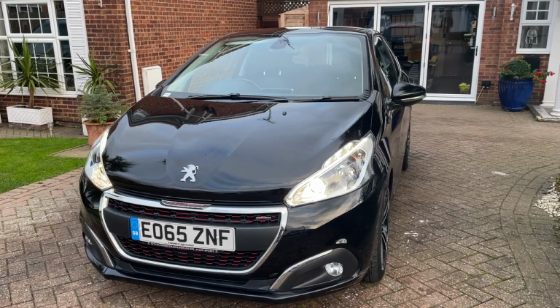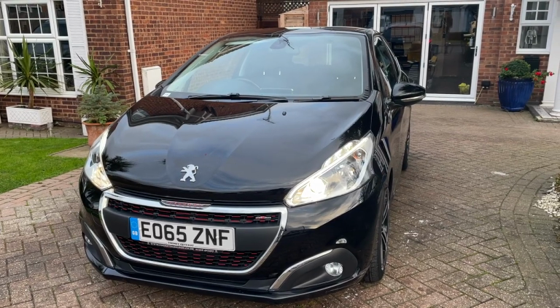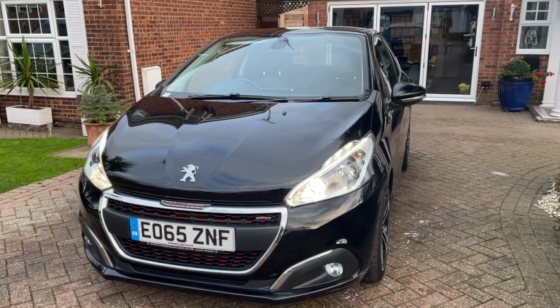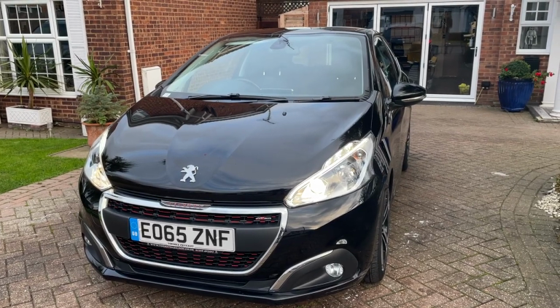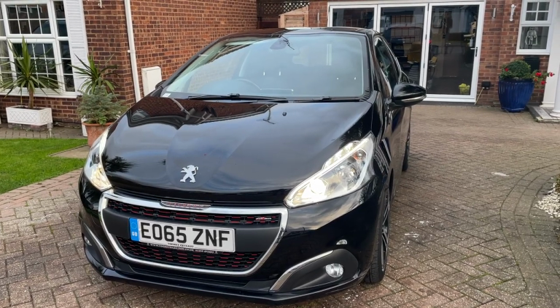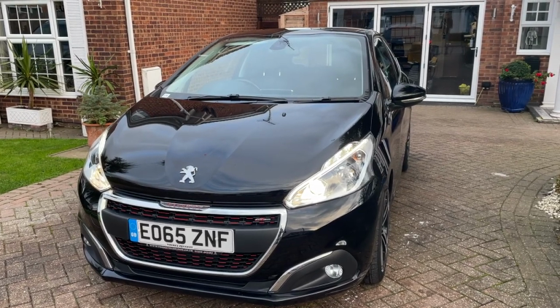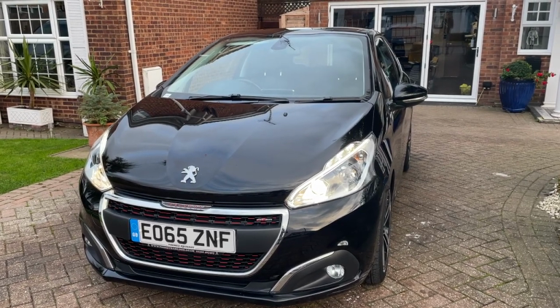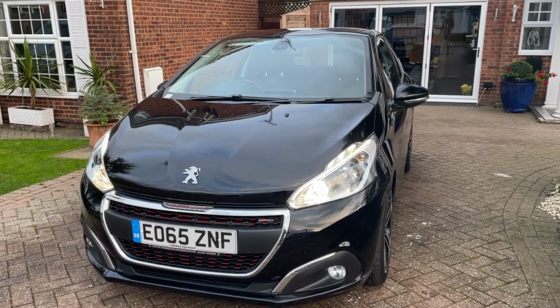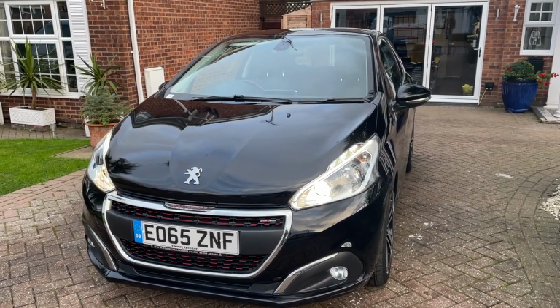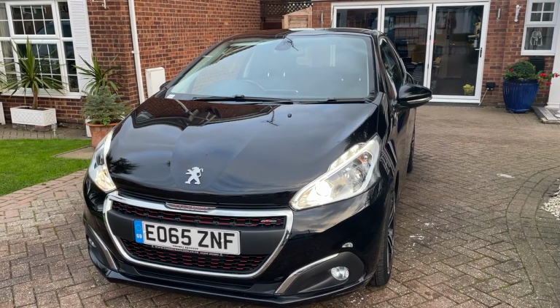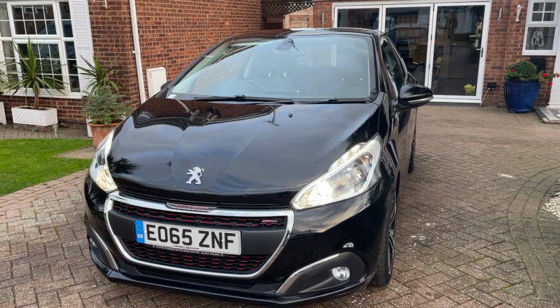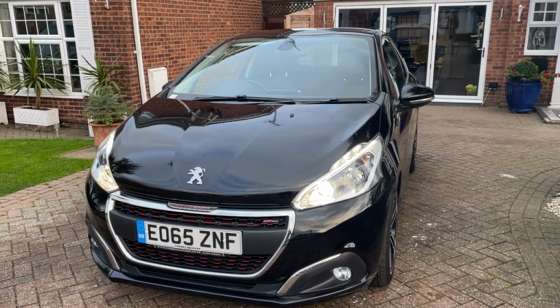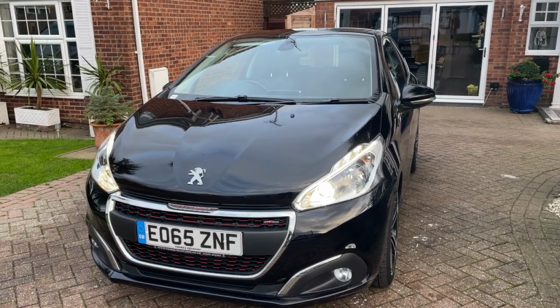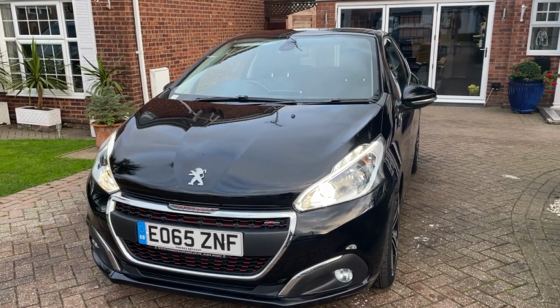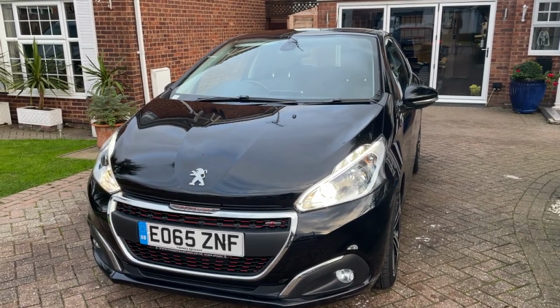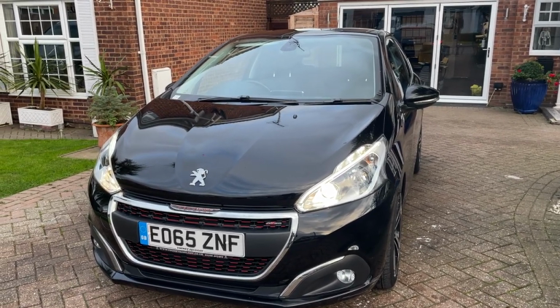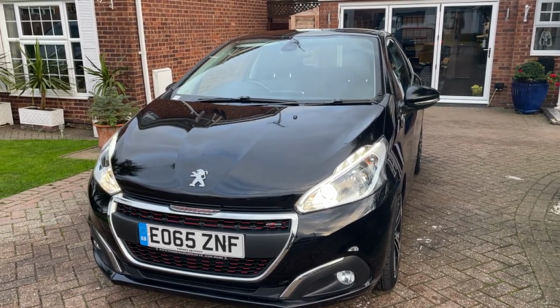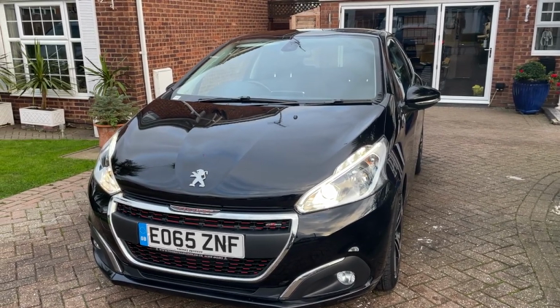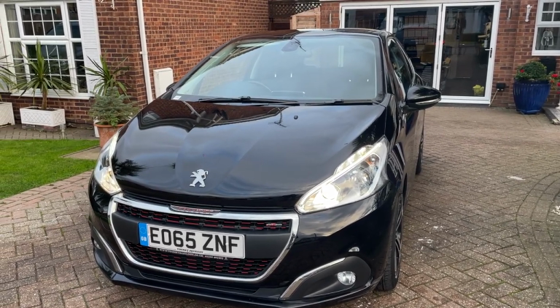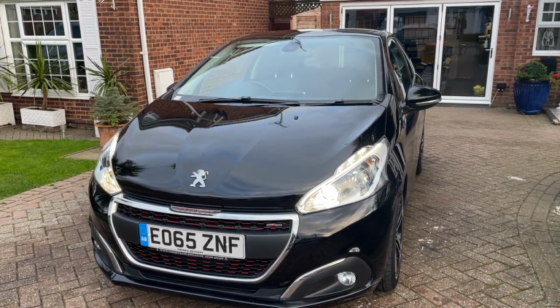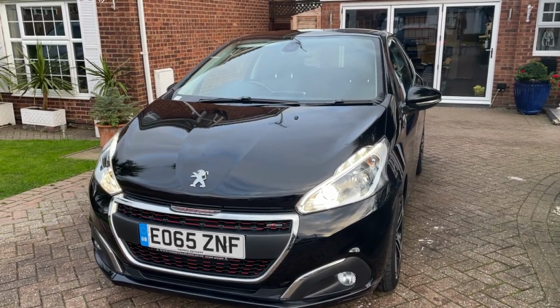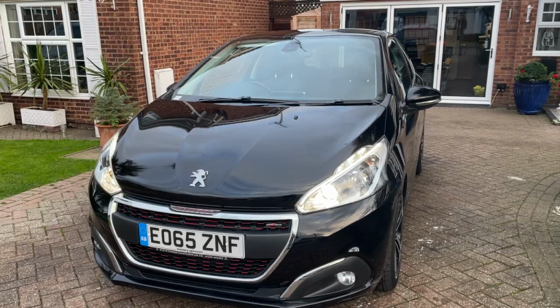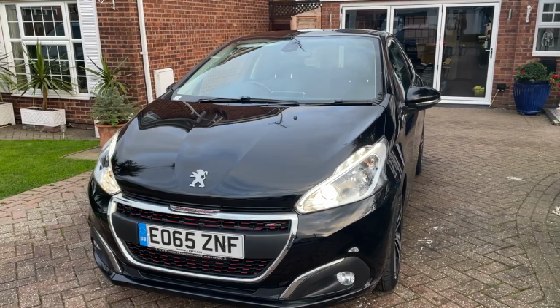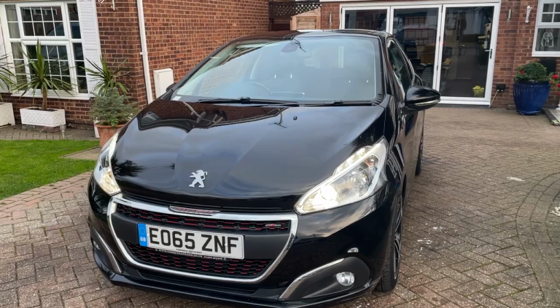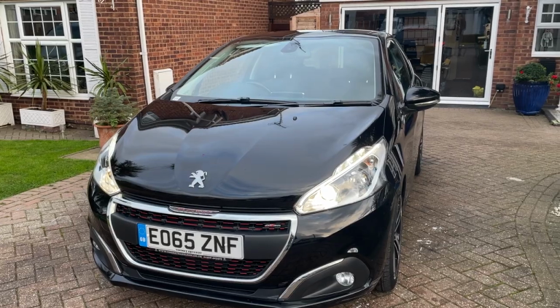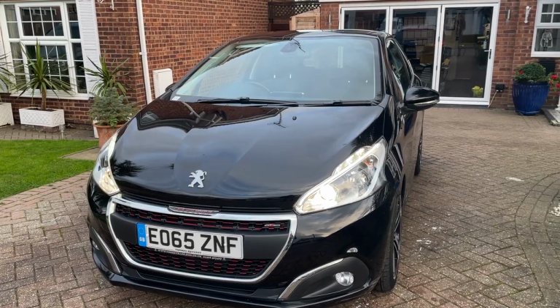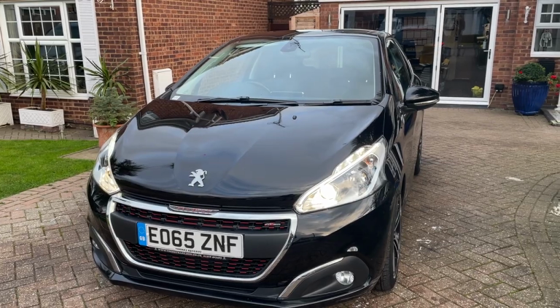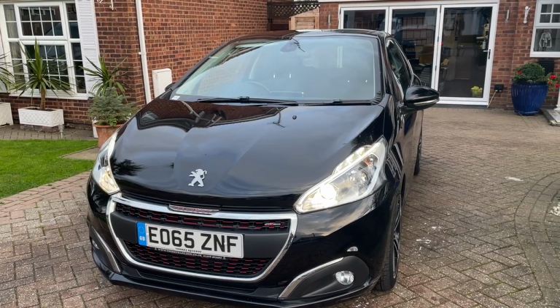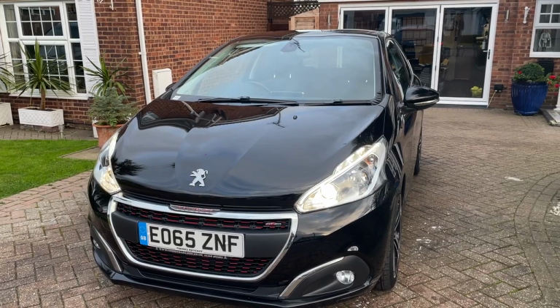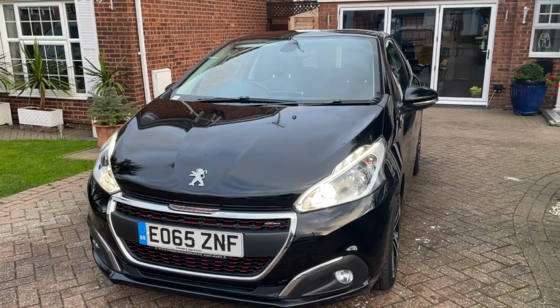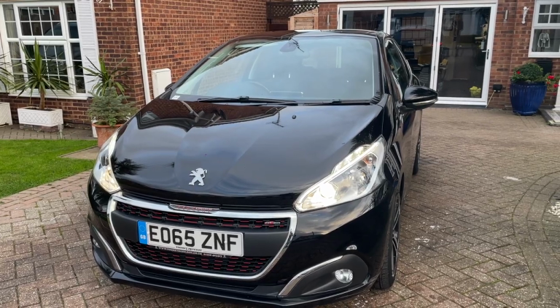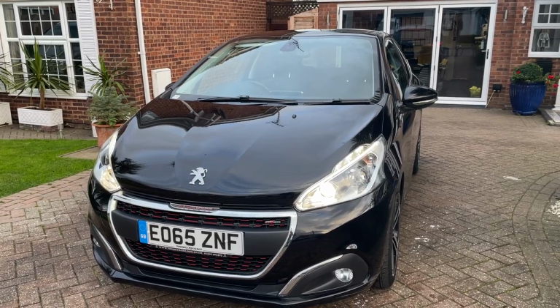Hi there, so I'm going to be showing you around our 2015 Peugeot 208 GT Line.